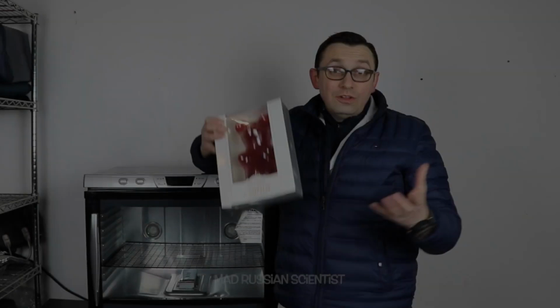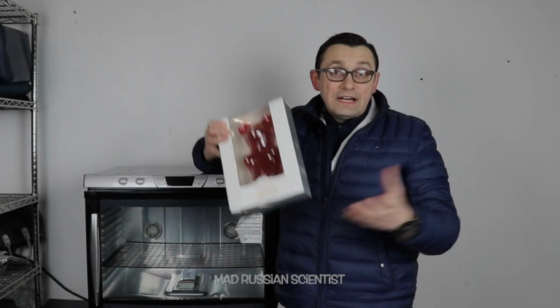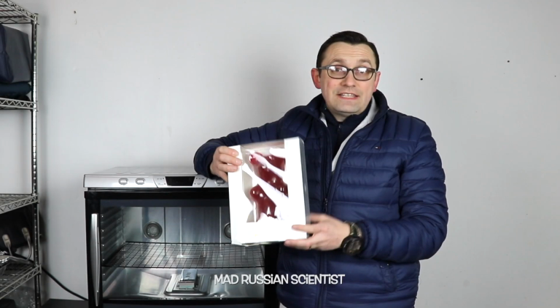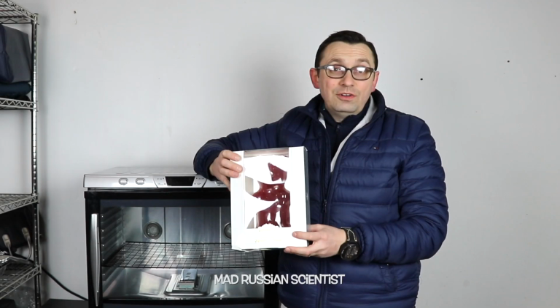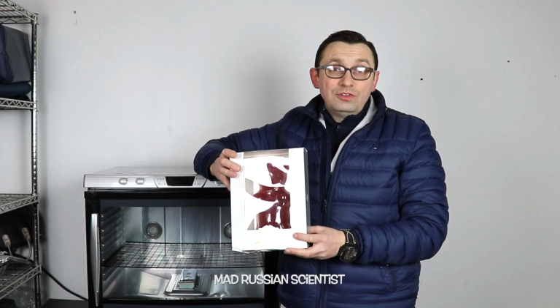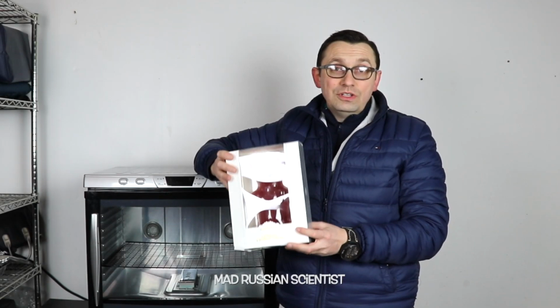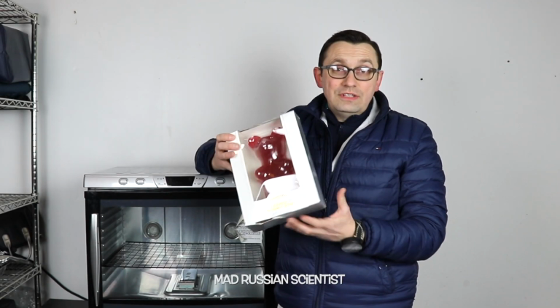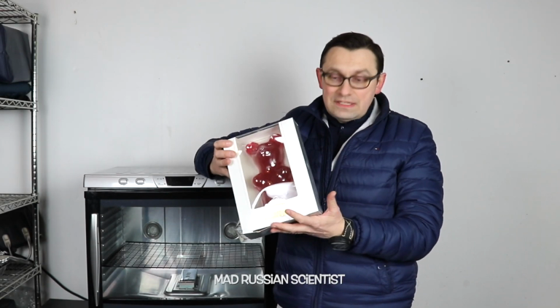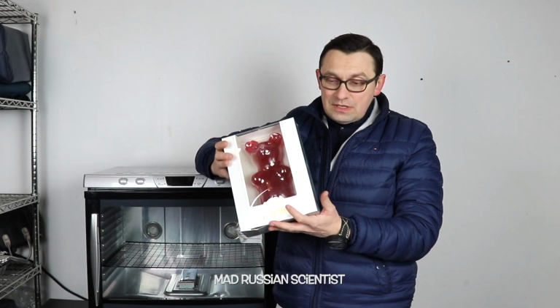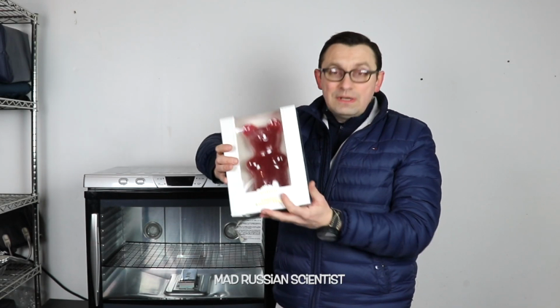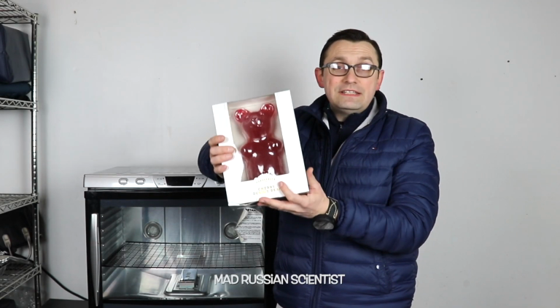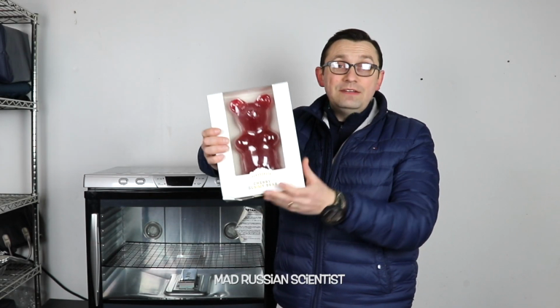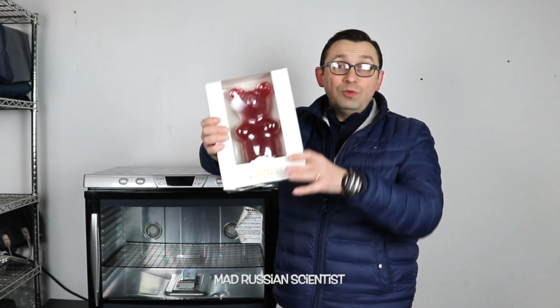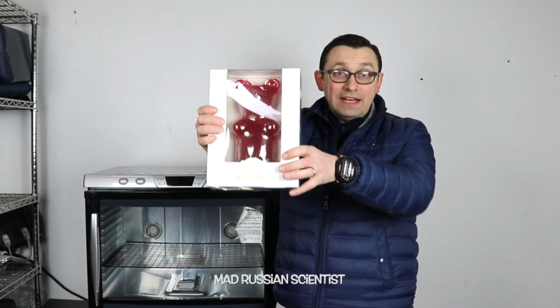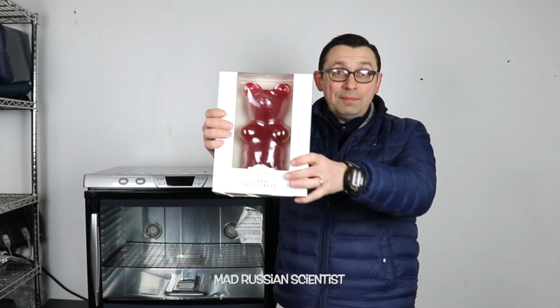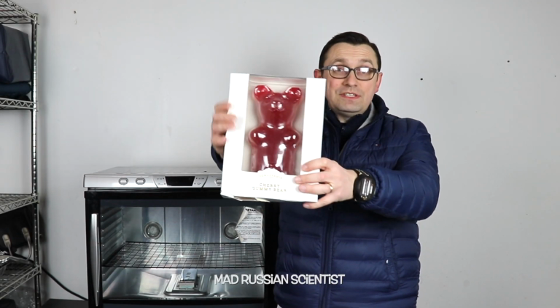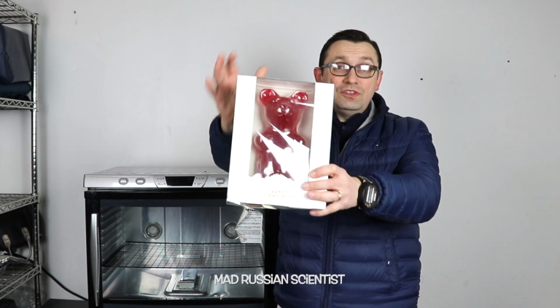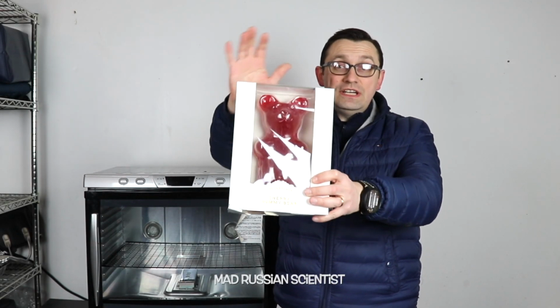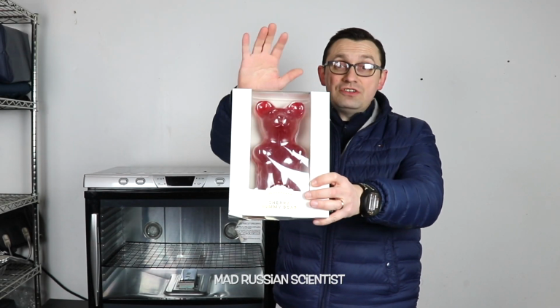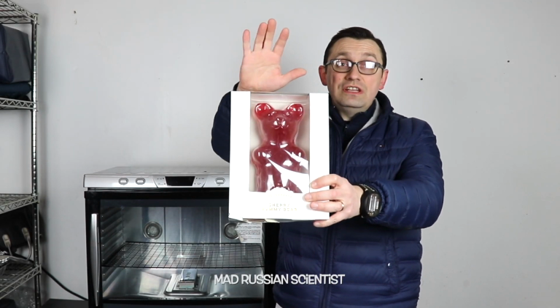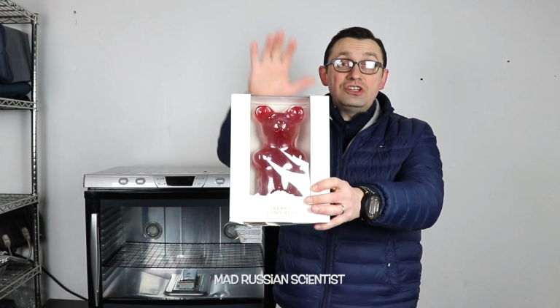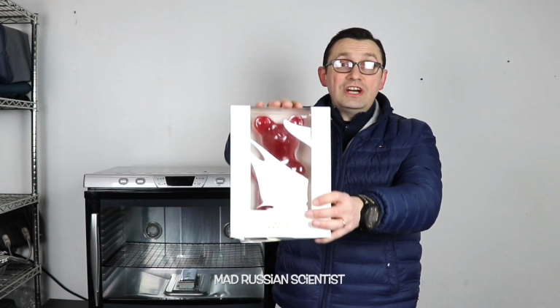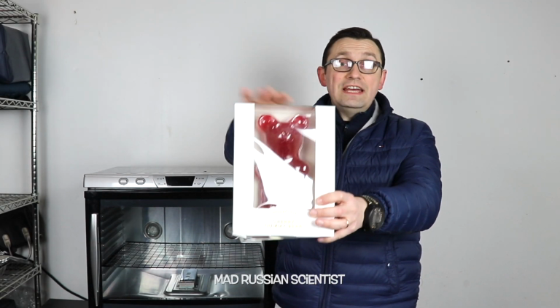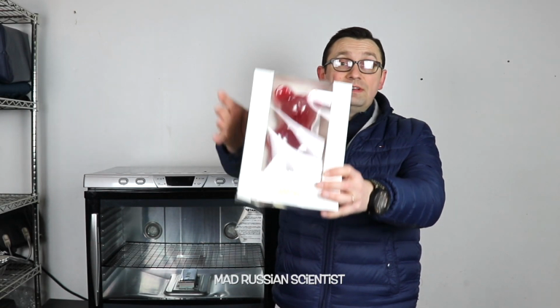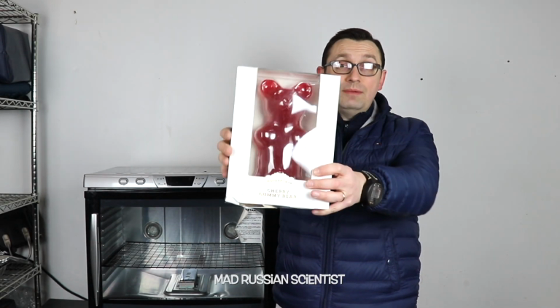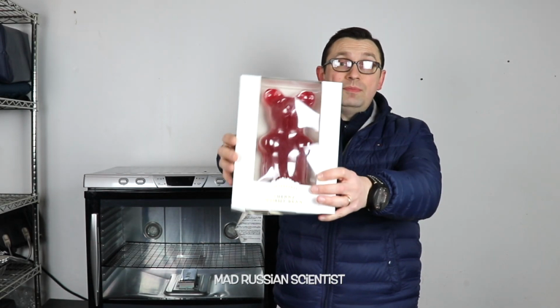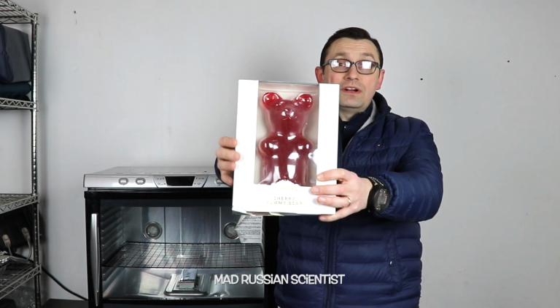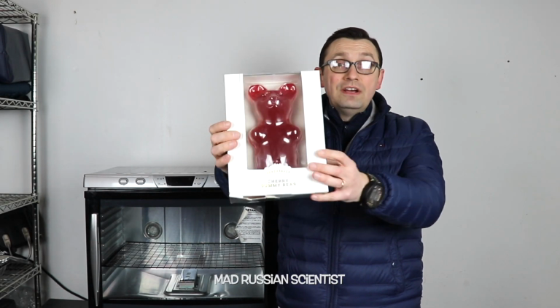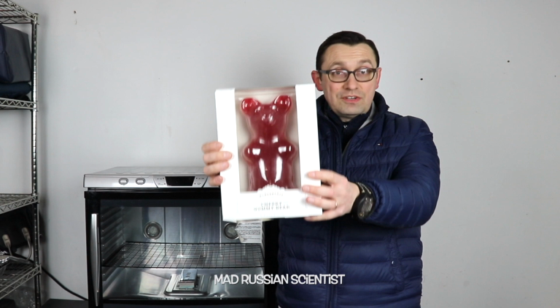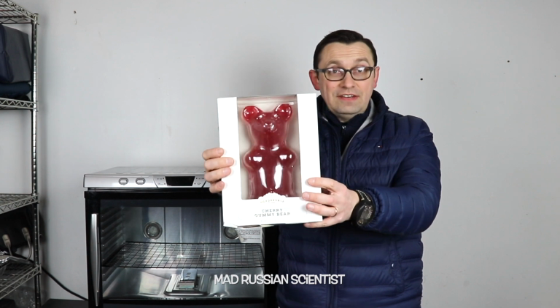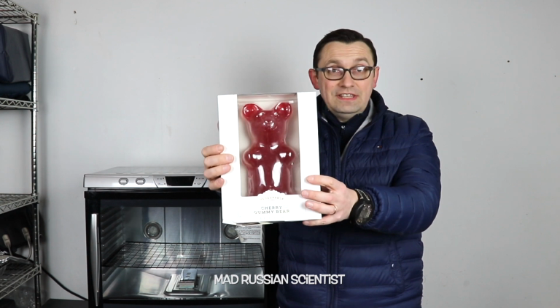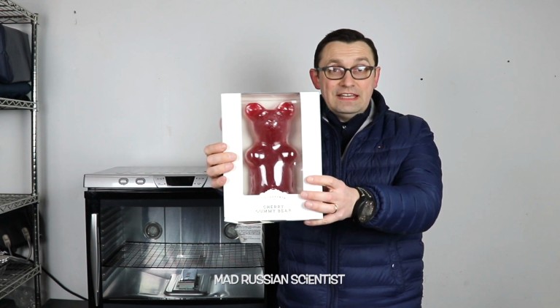Hello guys, how are you all doing? In today's video we're gonna see what happens if you dehydrate a giant gummy bear for seven days.